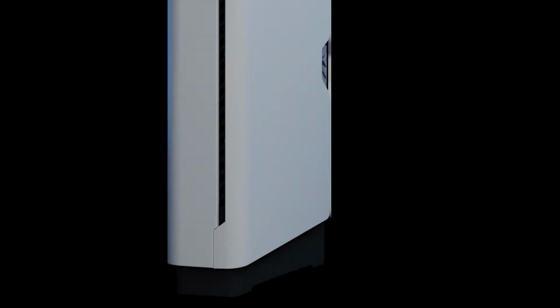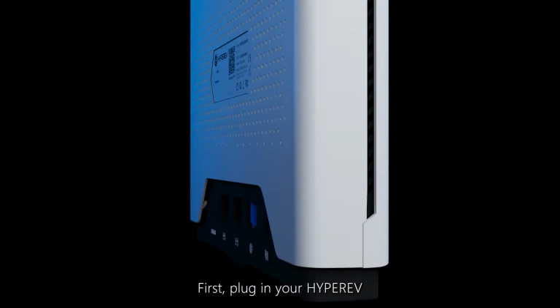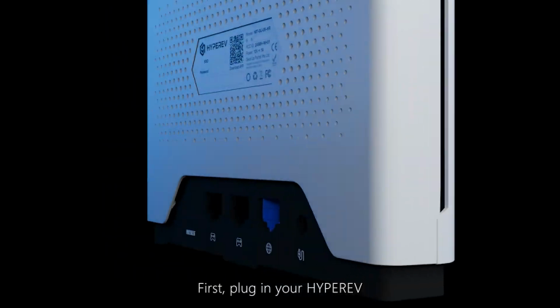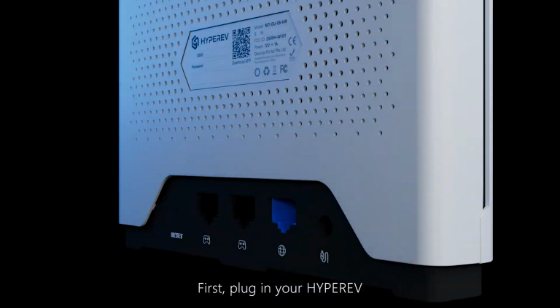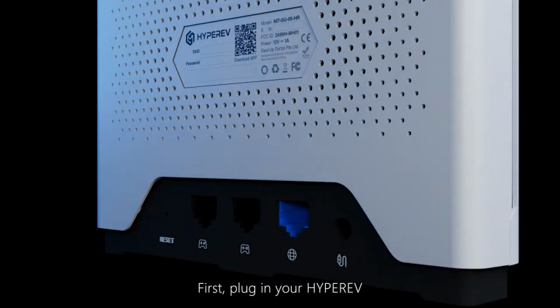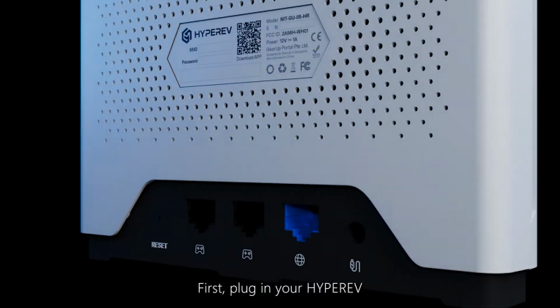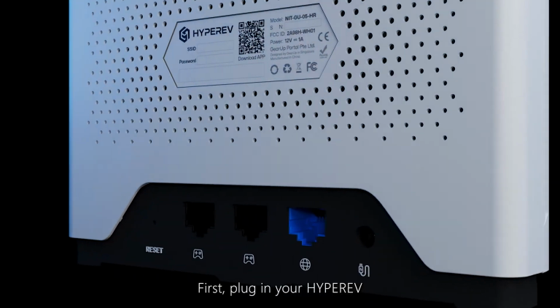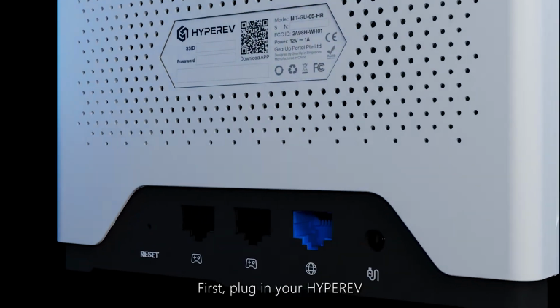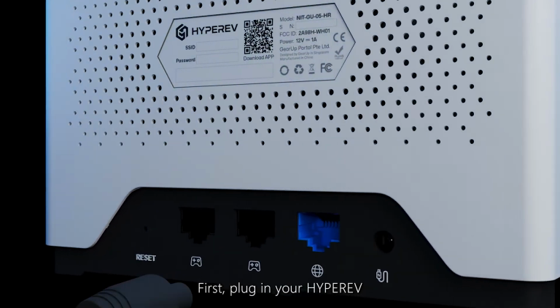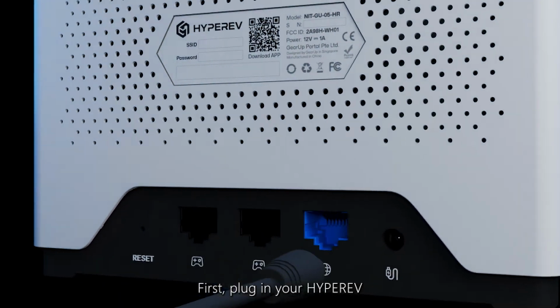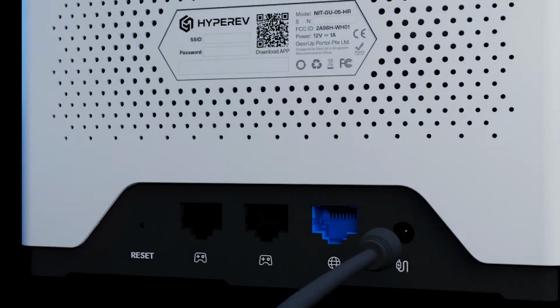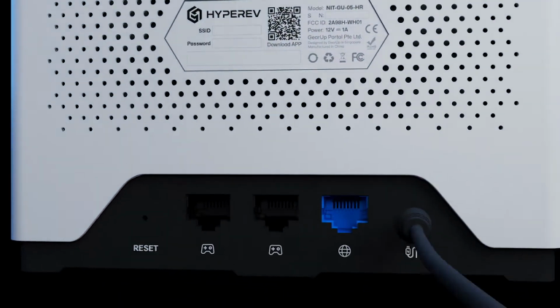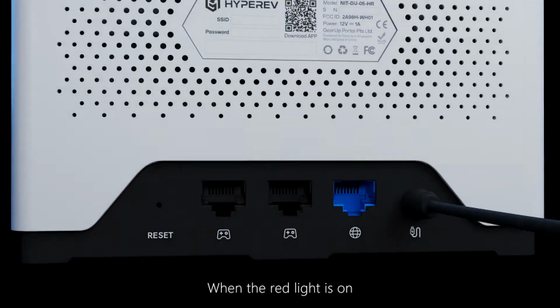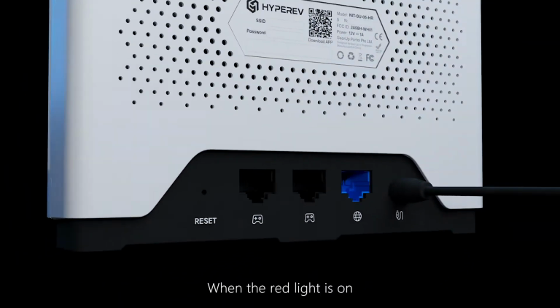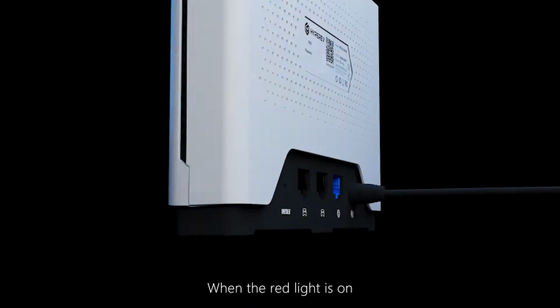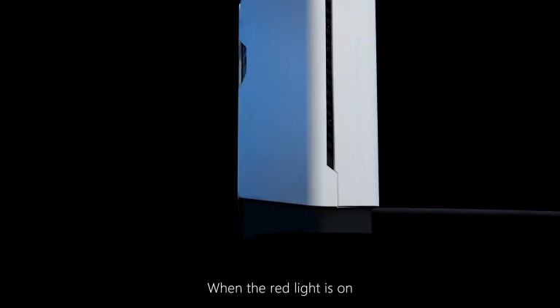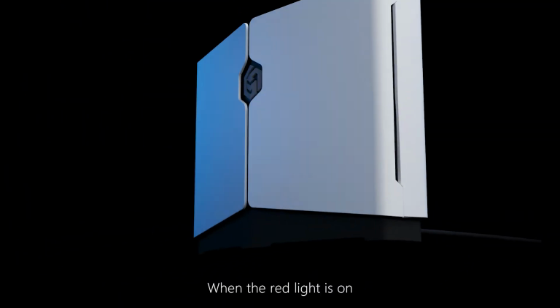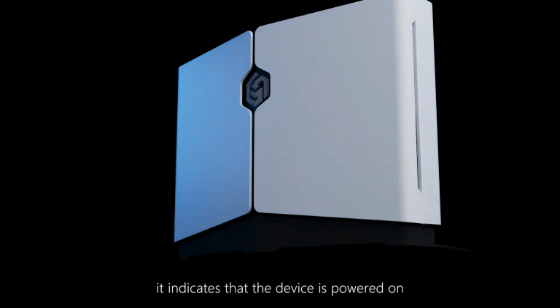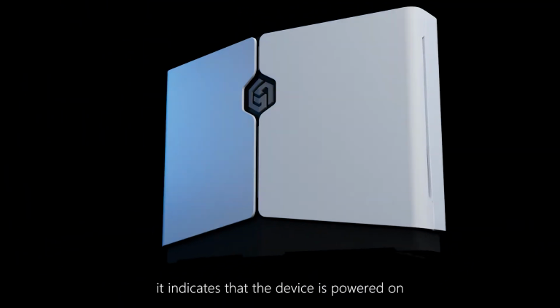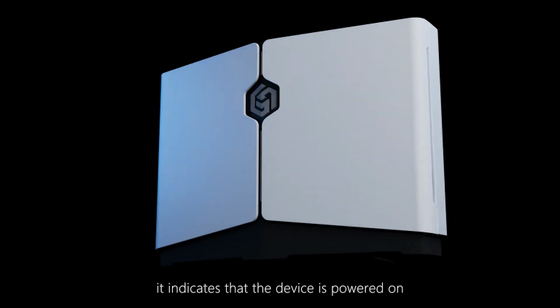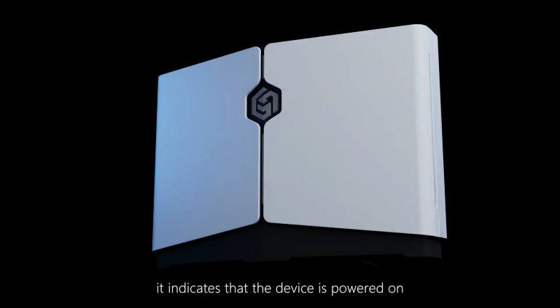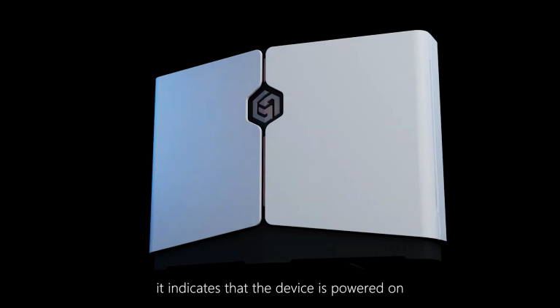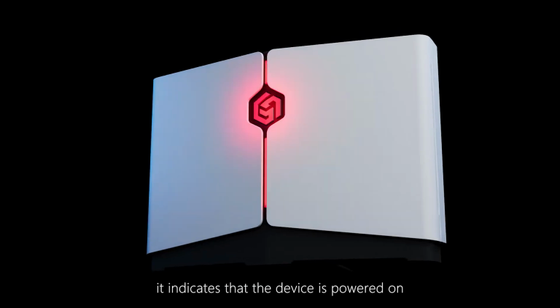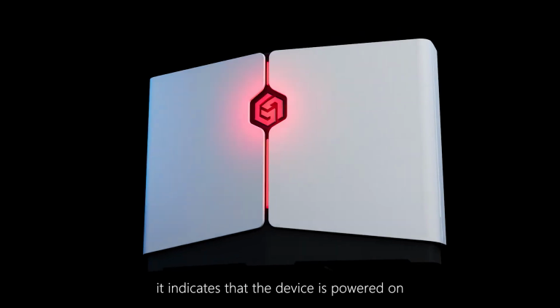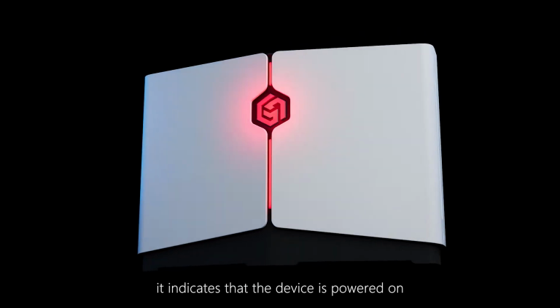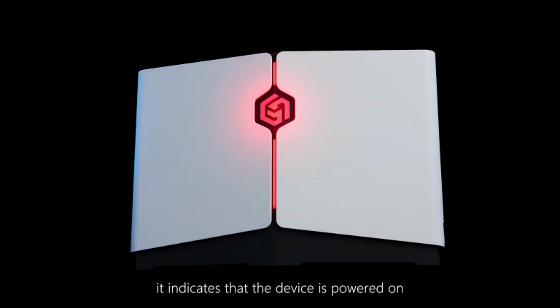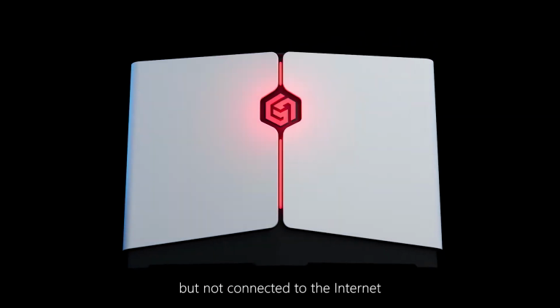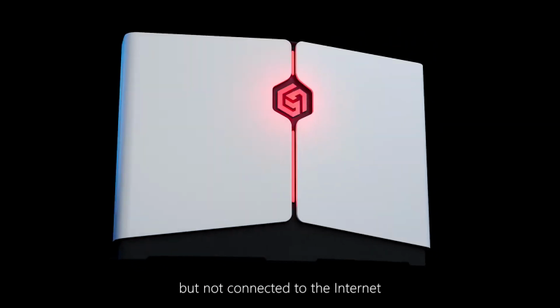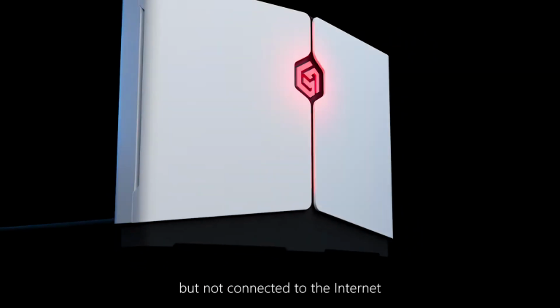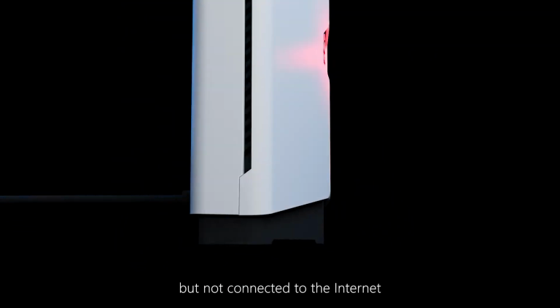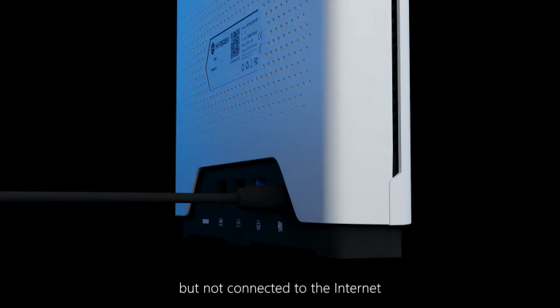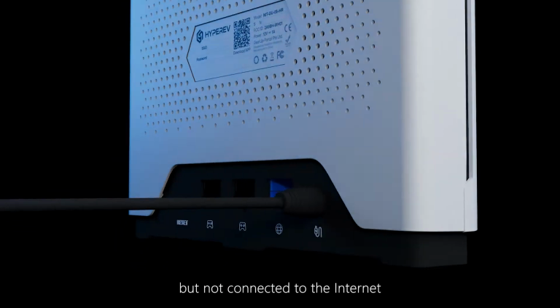First, plug in your HyperEV. When the red light is on, it indicates that the device is powered on but not connected to the Internet.